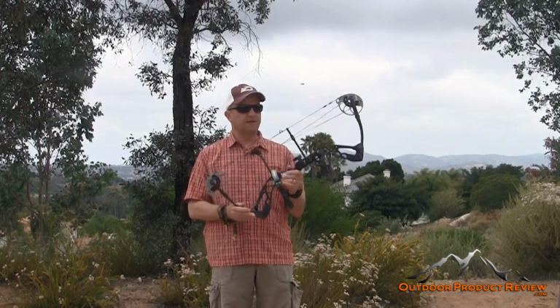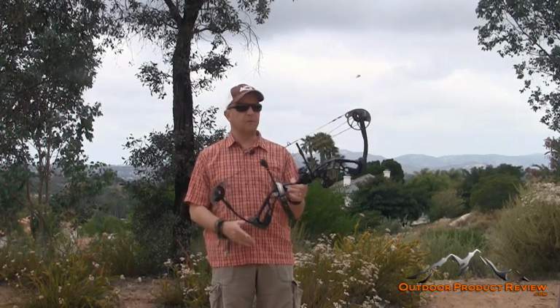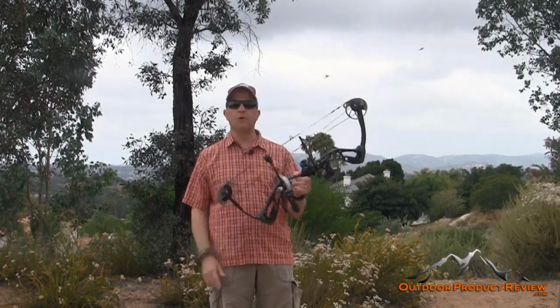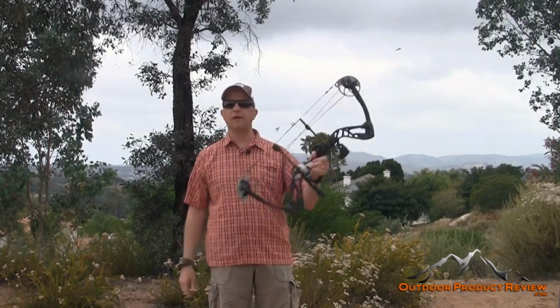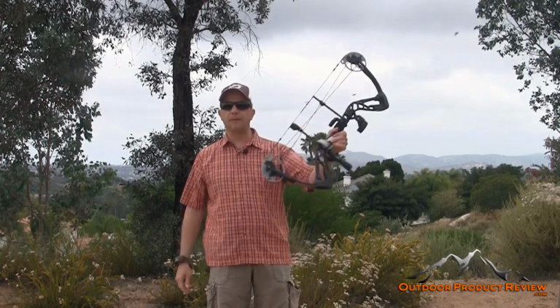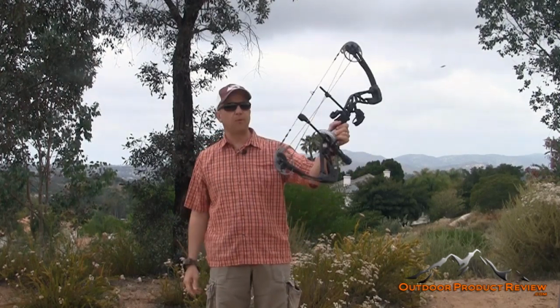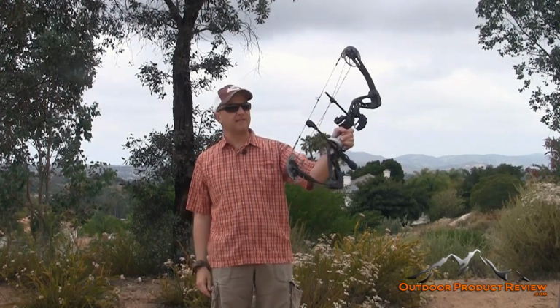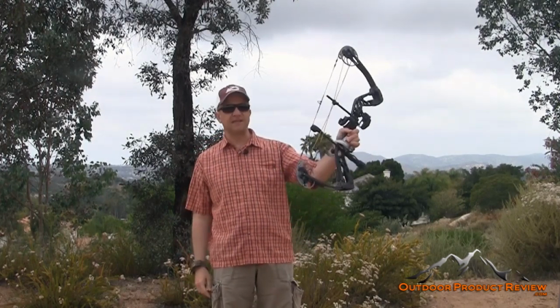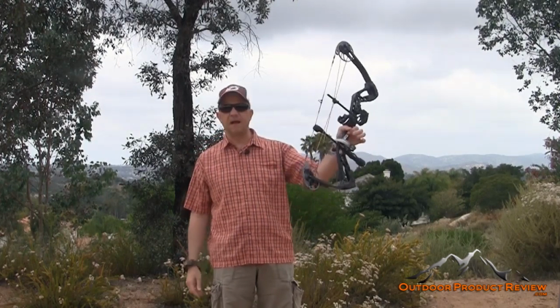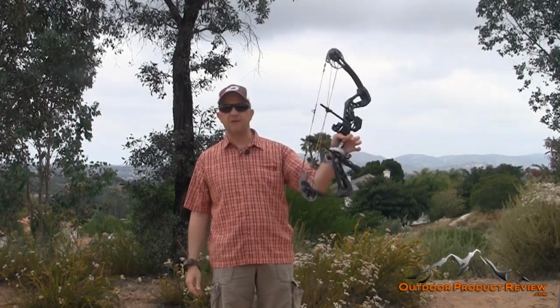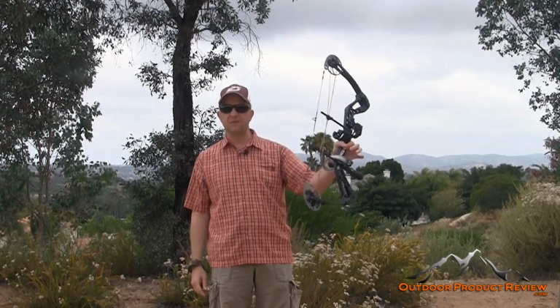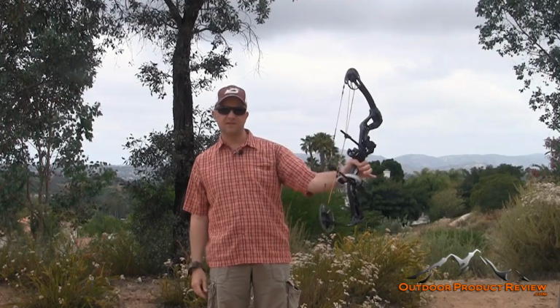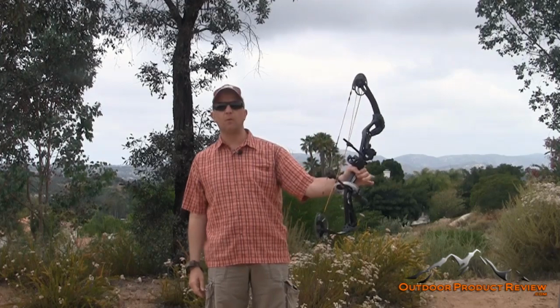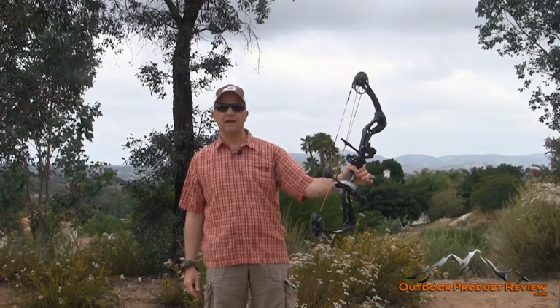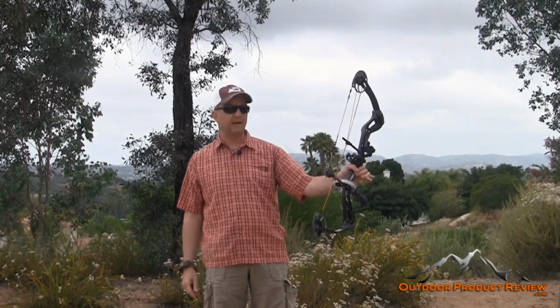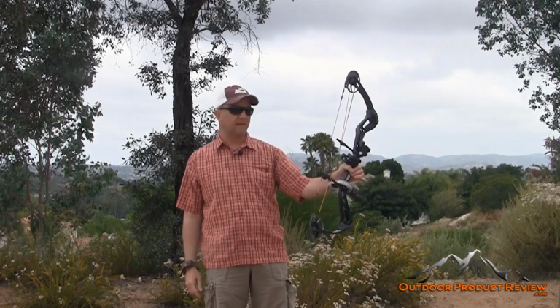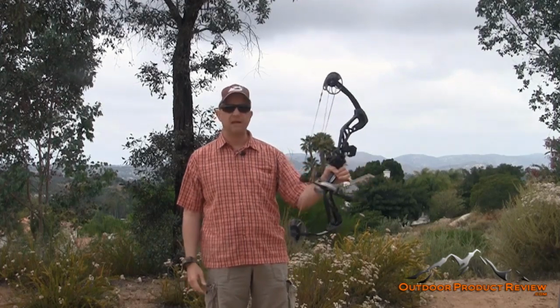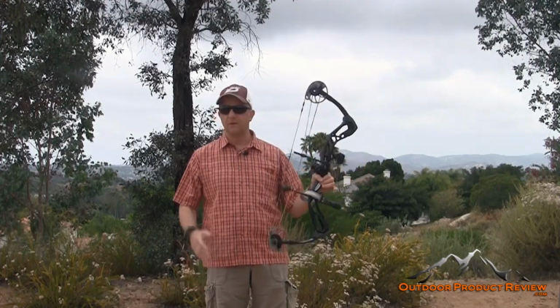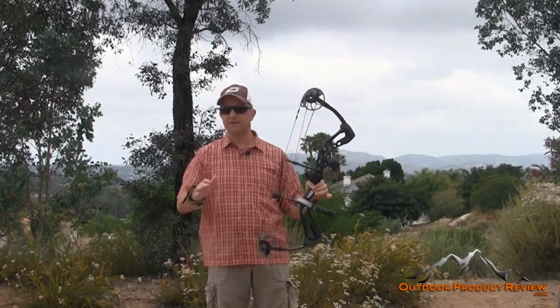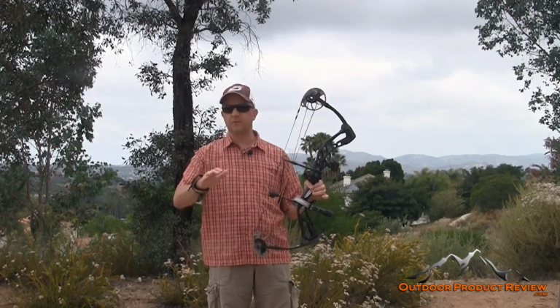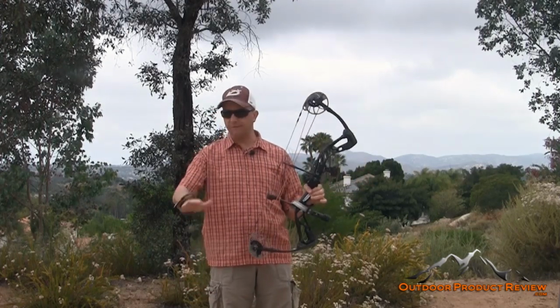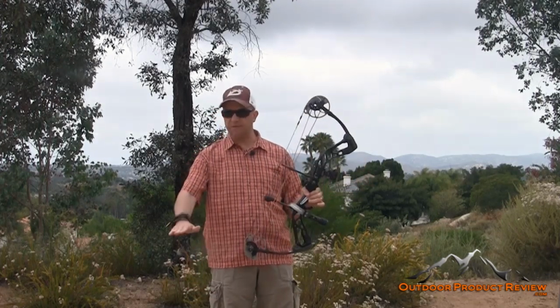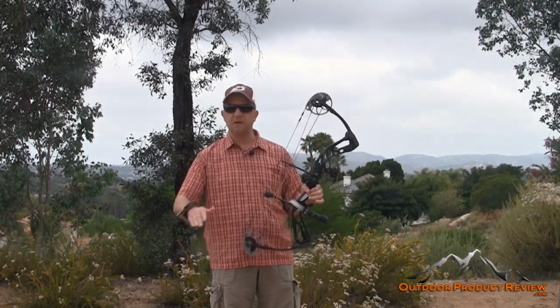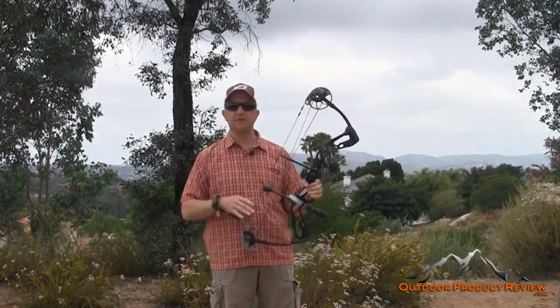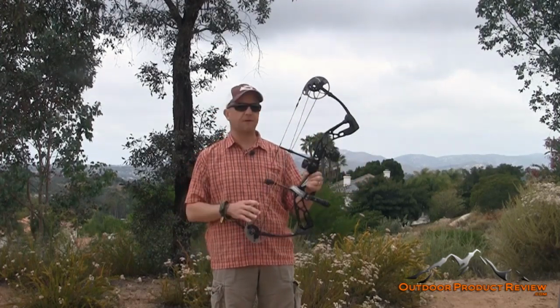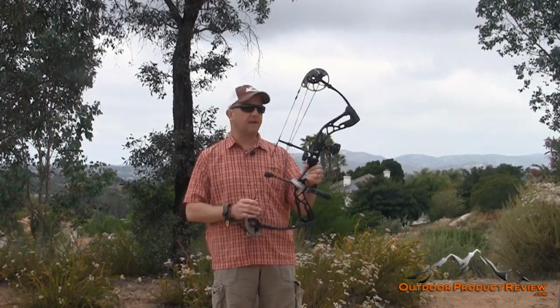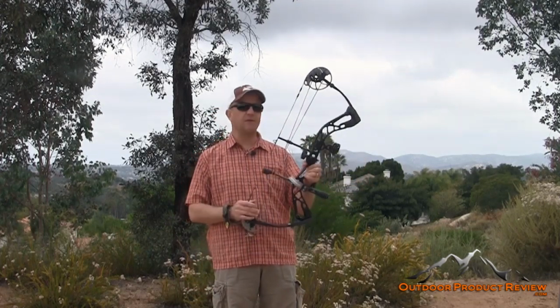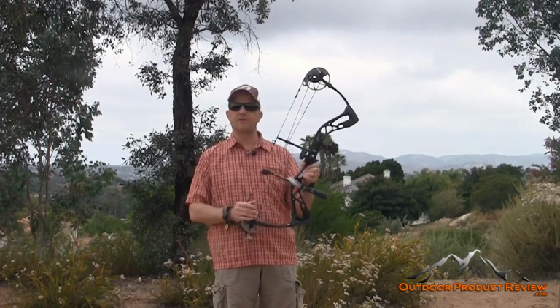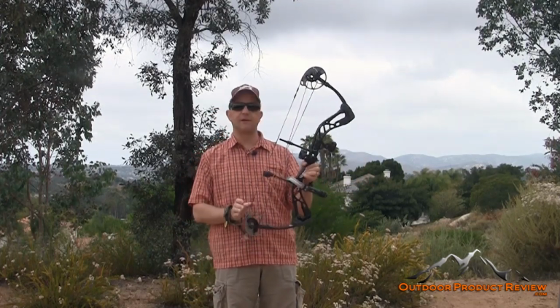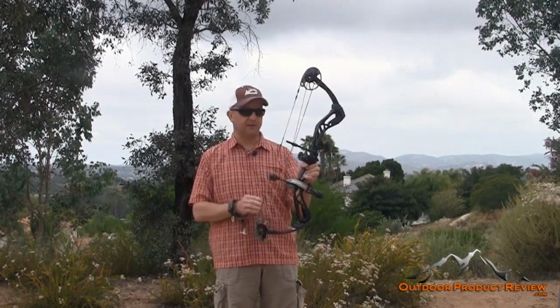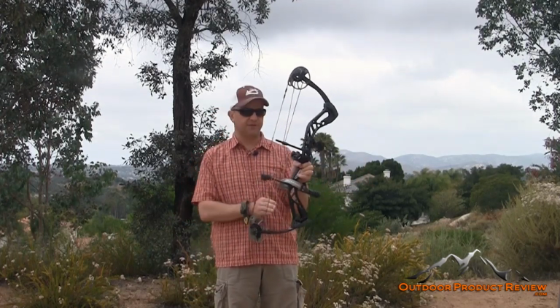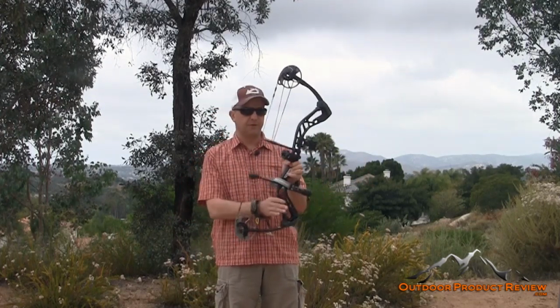Overall, it's 31 inches axle to axle, really smooth, and only 3.6 pounds, so it doesn't weigh anything — which is great, especially for a kid who's learning how to shoot.